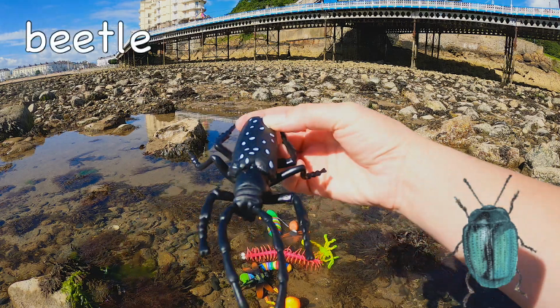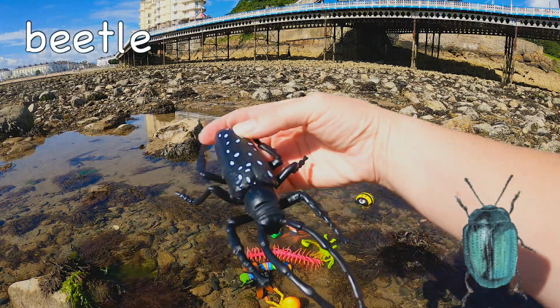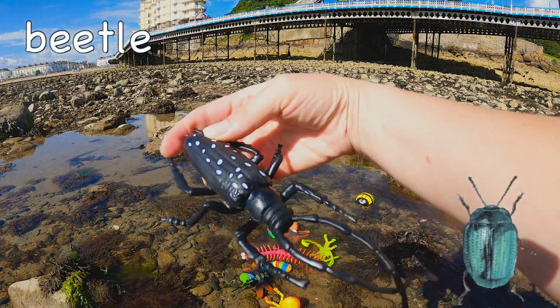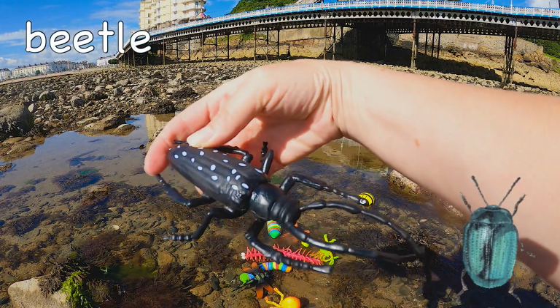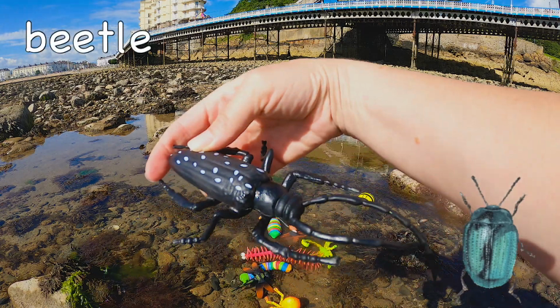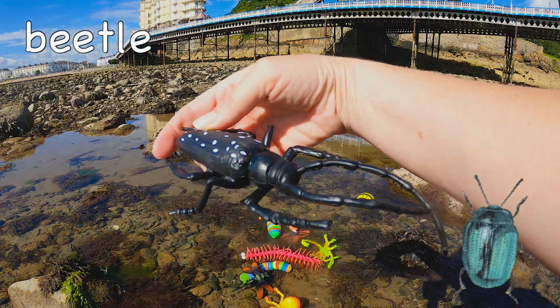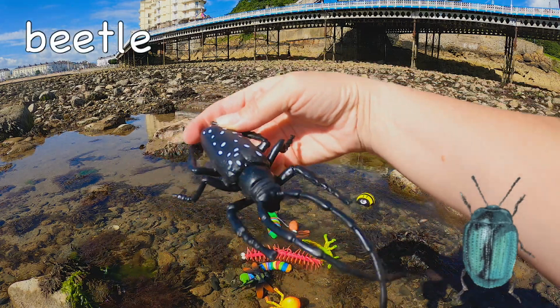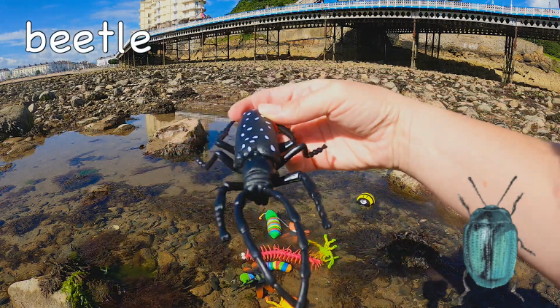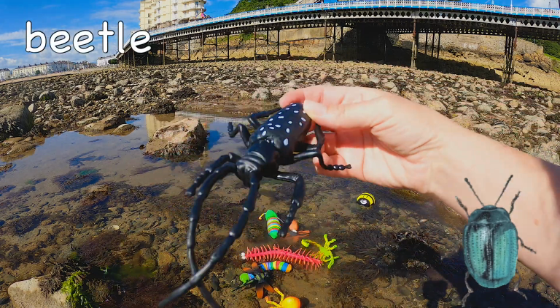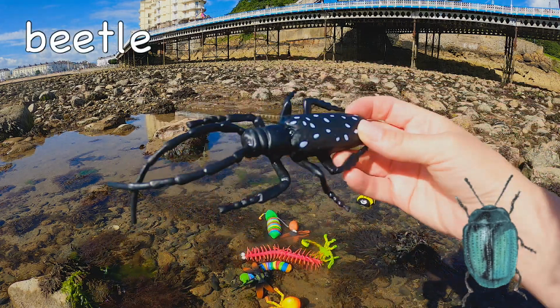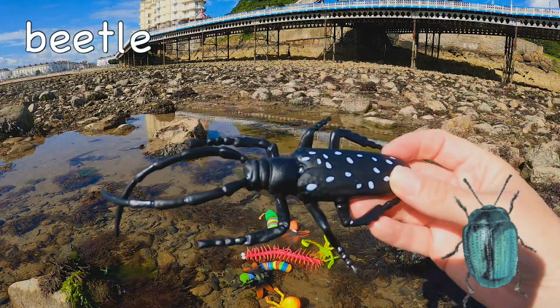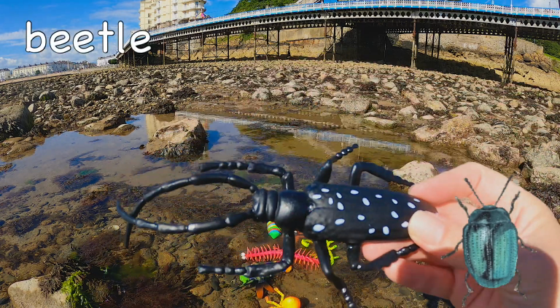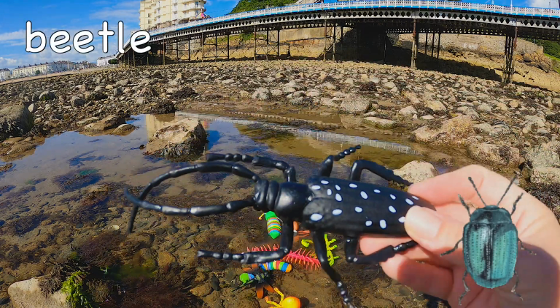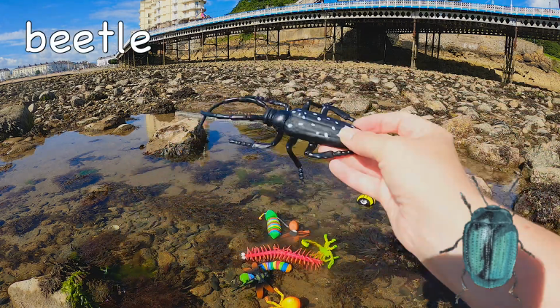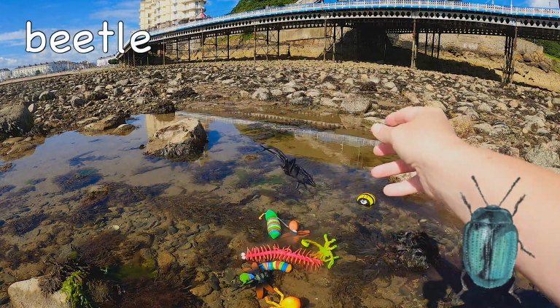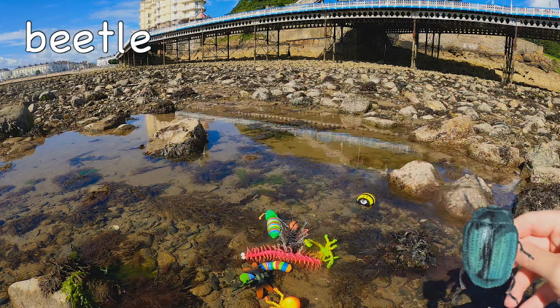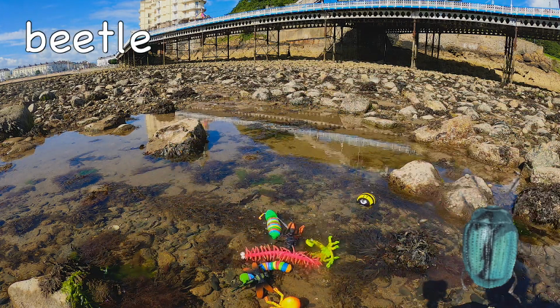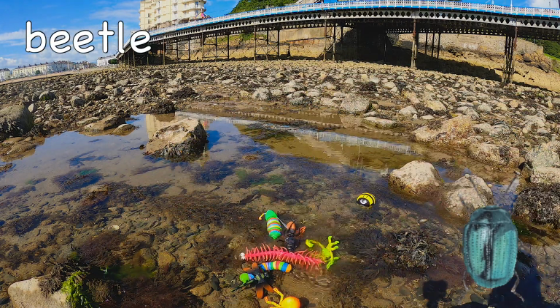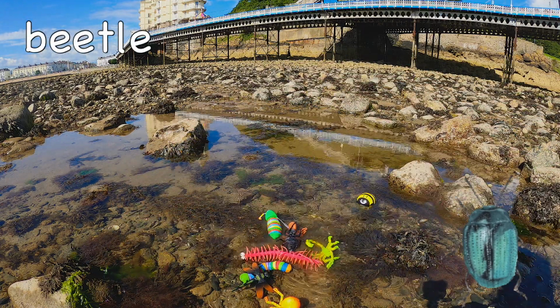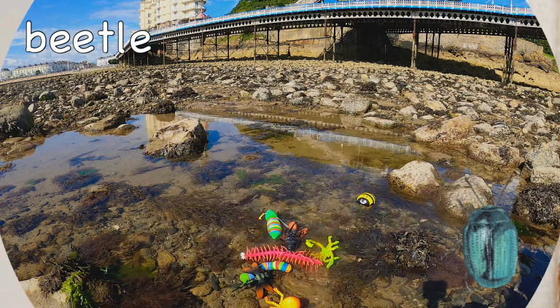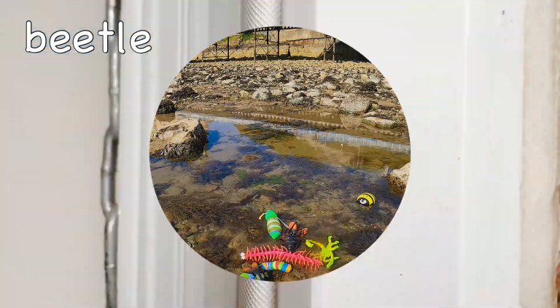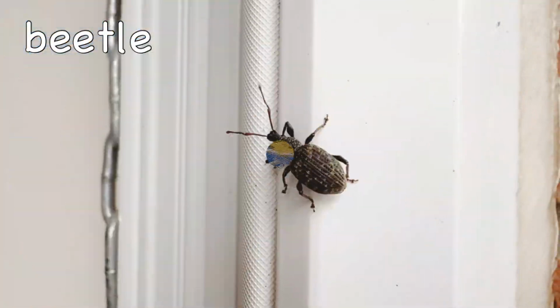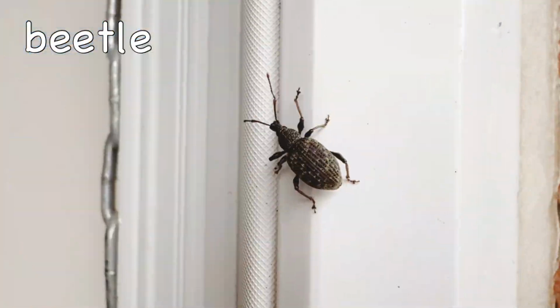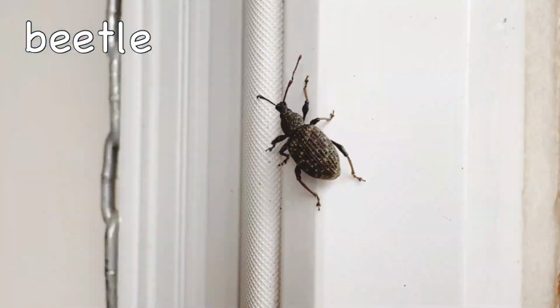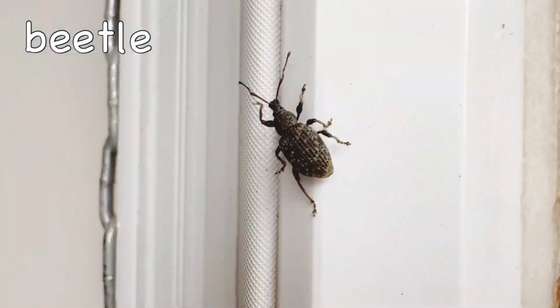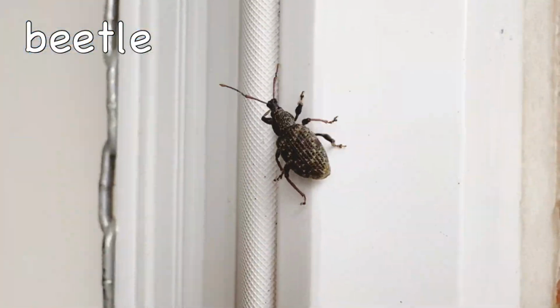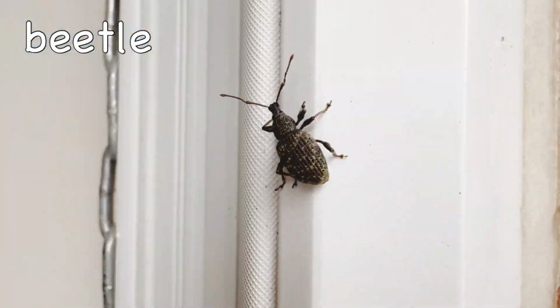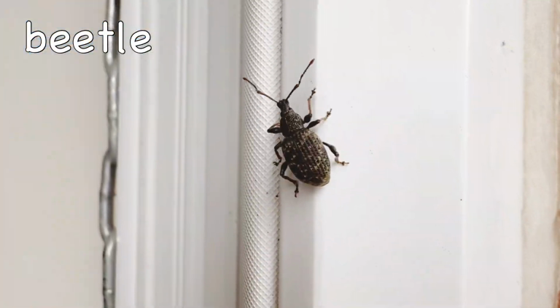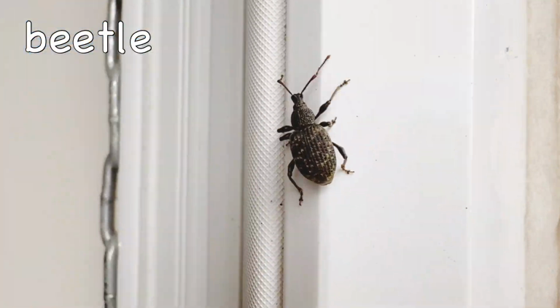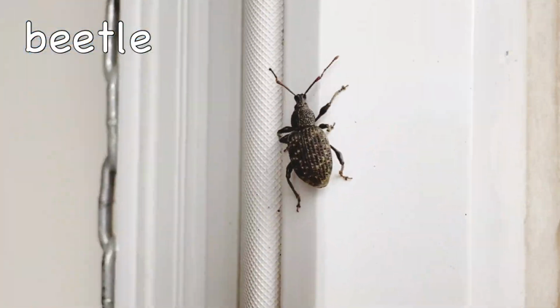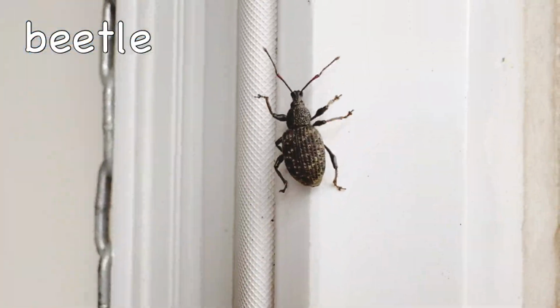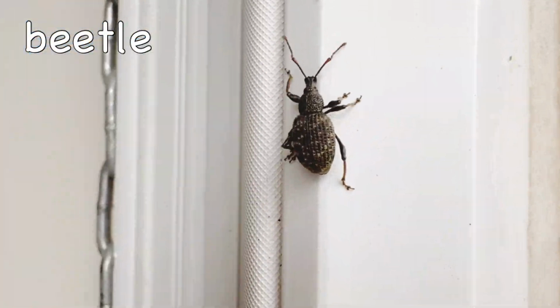Beetle! Most beetles only live for one year!